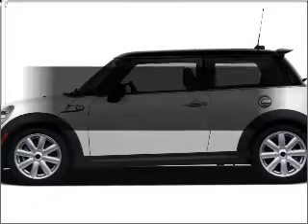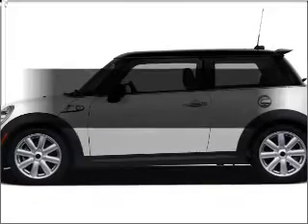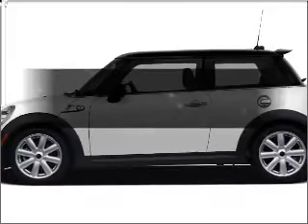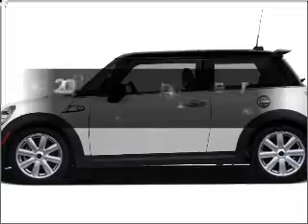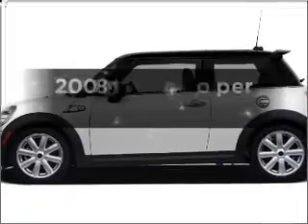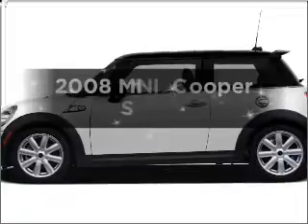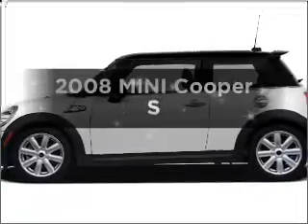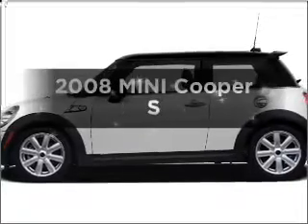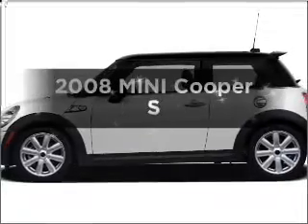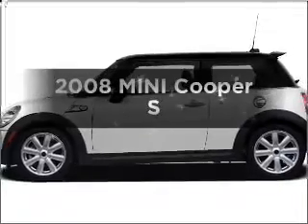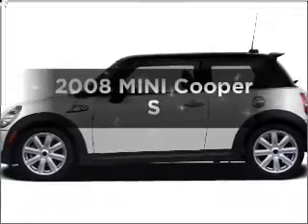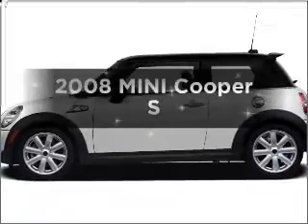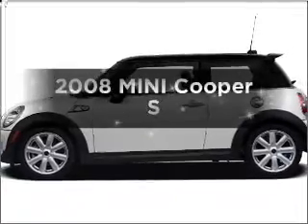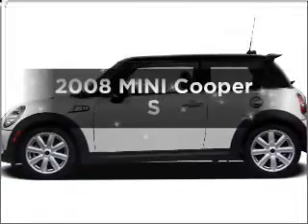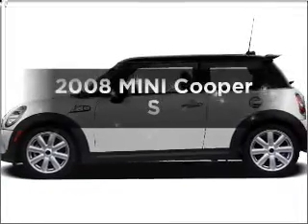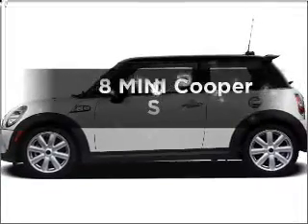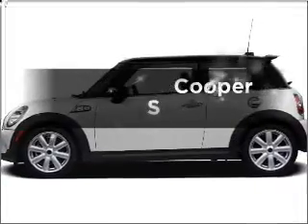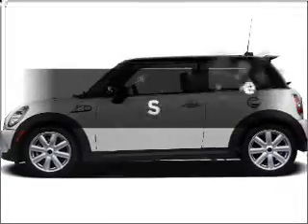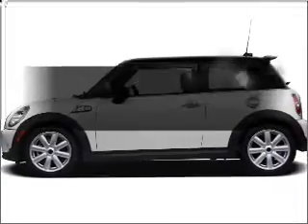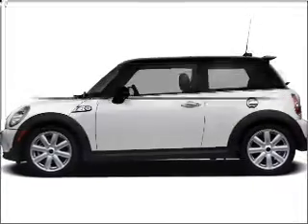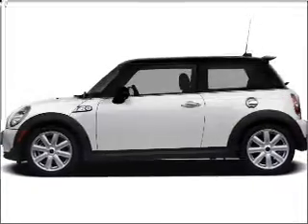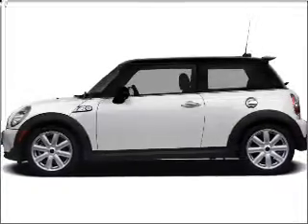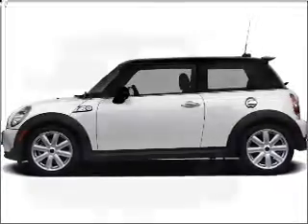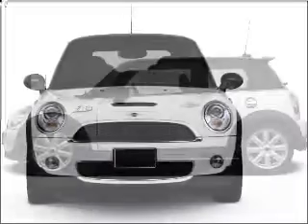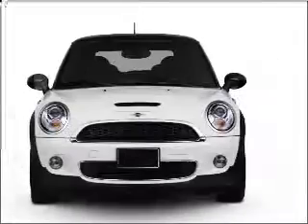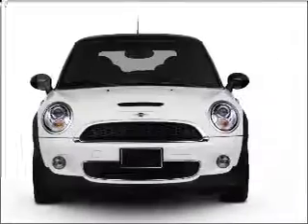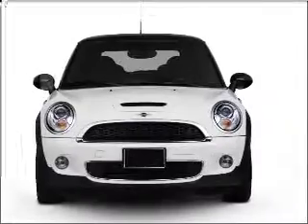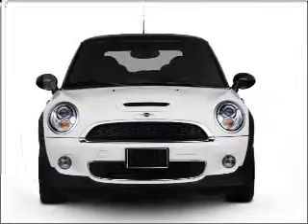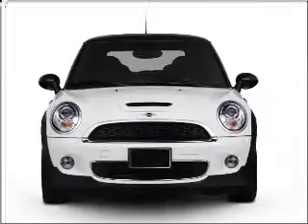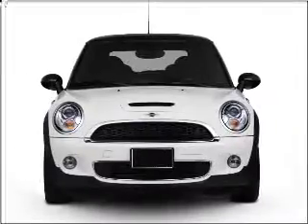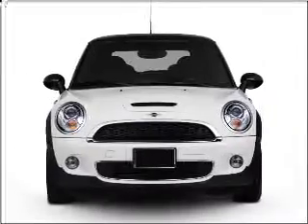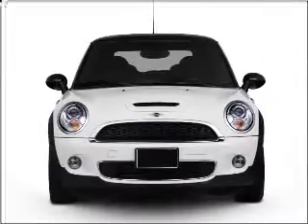Presenting the 2008 Mini Cooper. If you're looking for an automobile with great attributes, look no further.